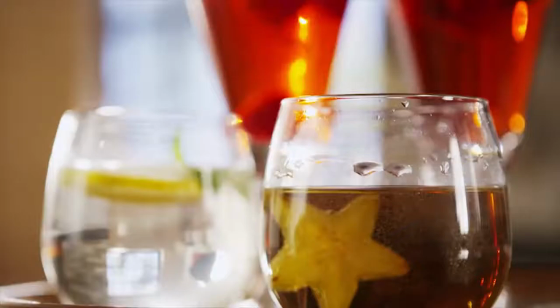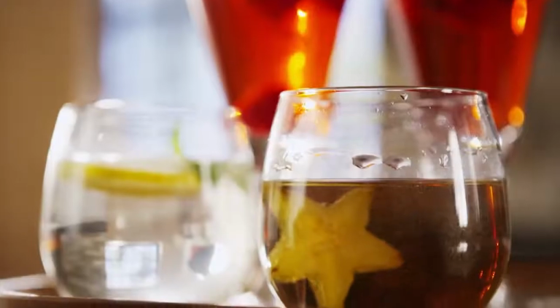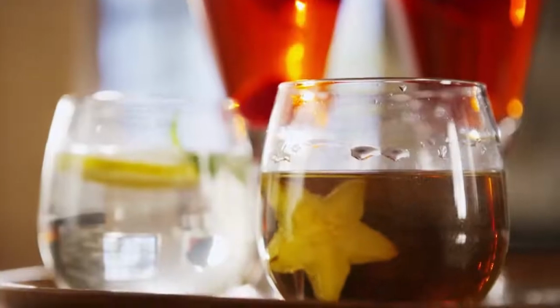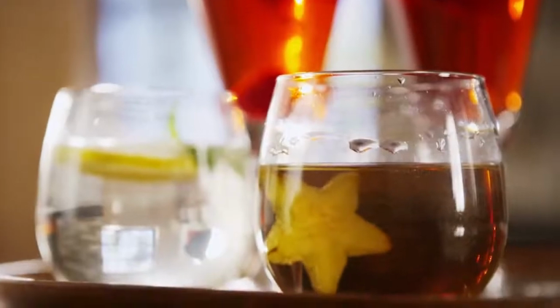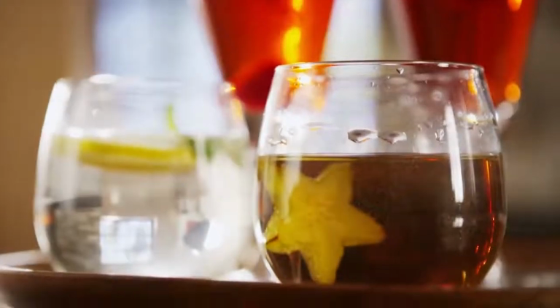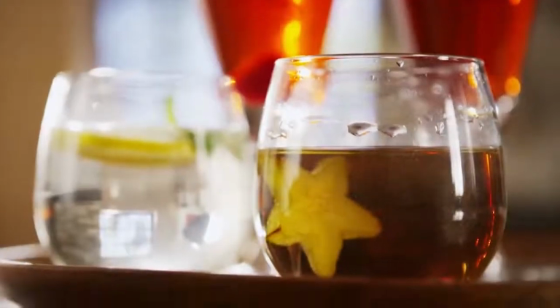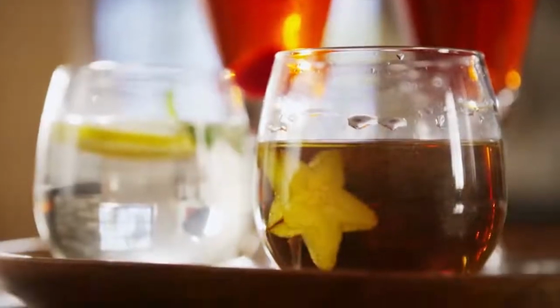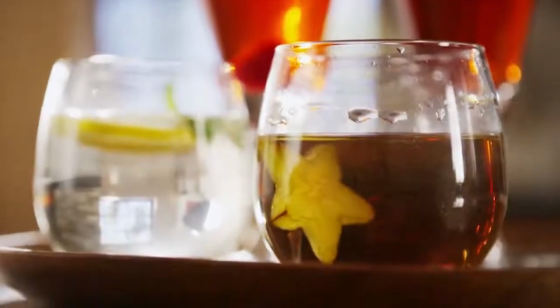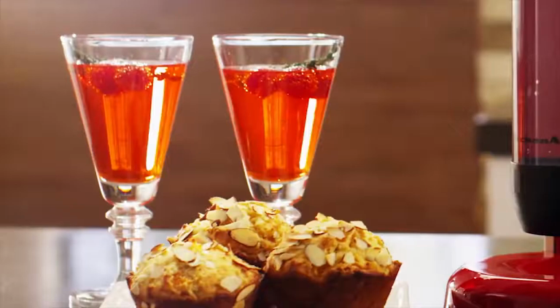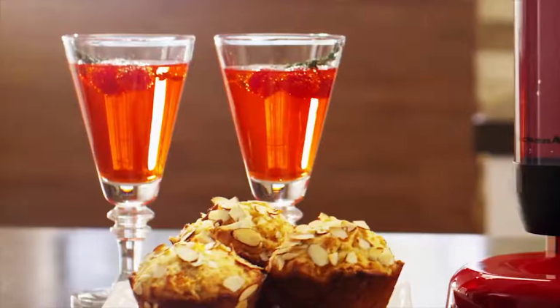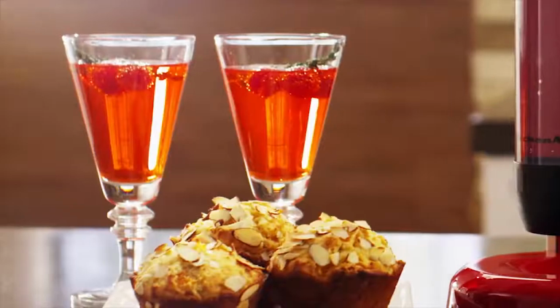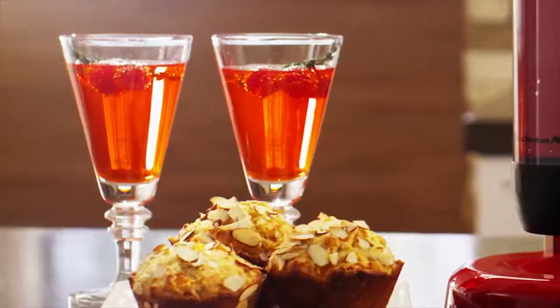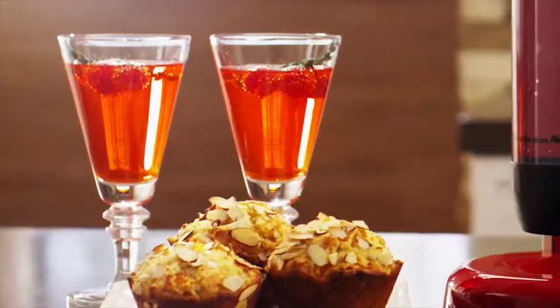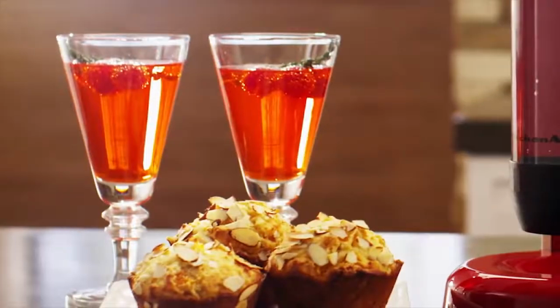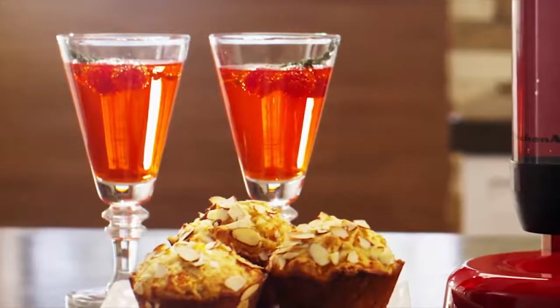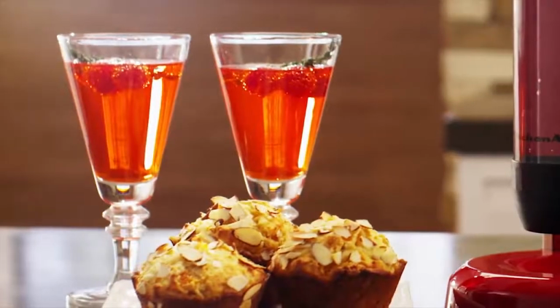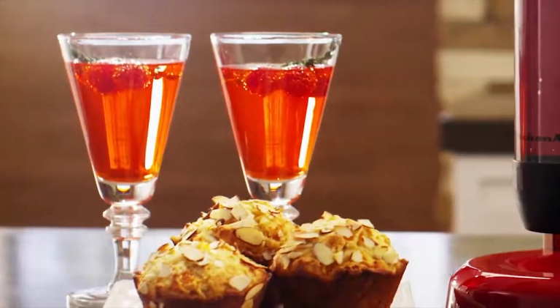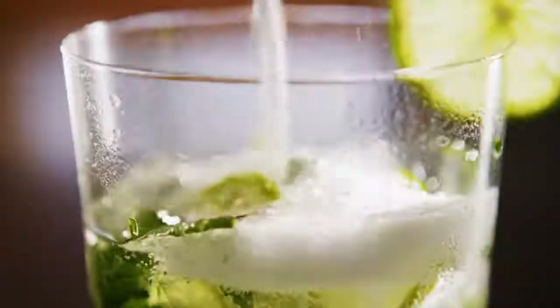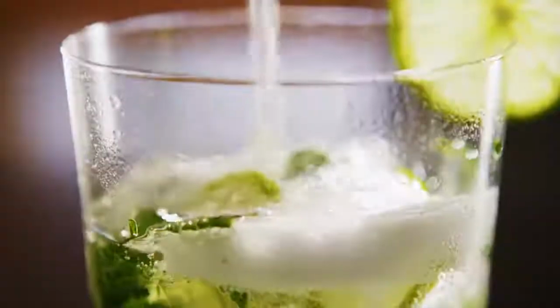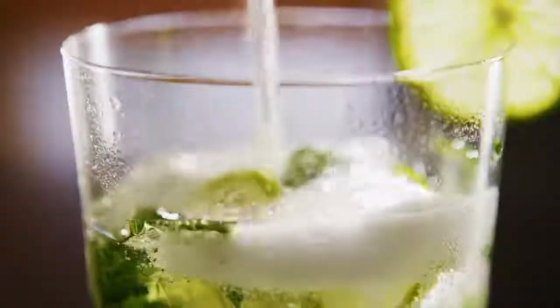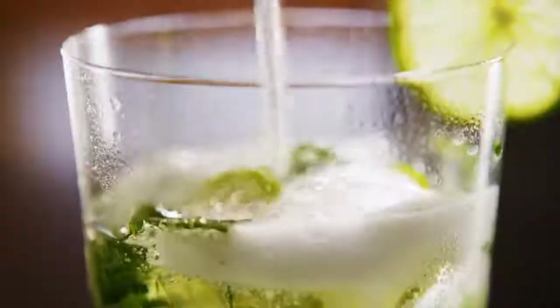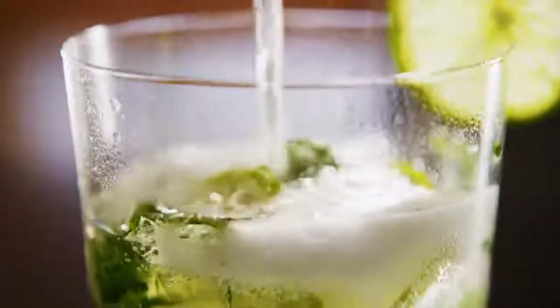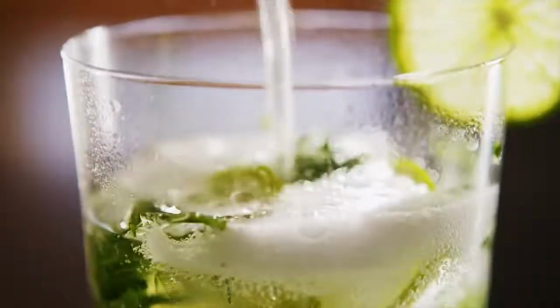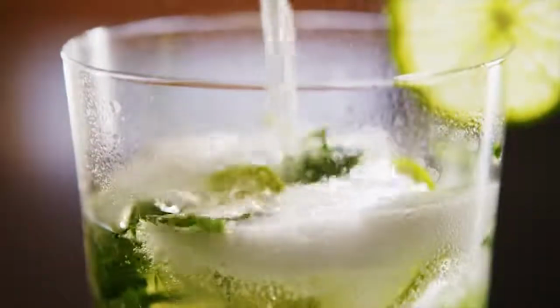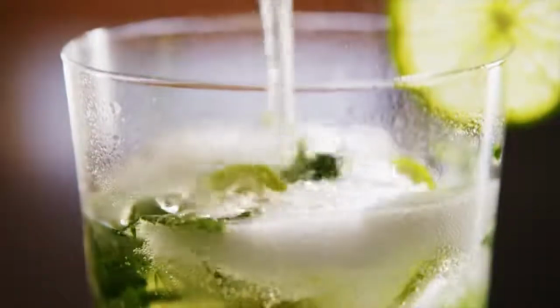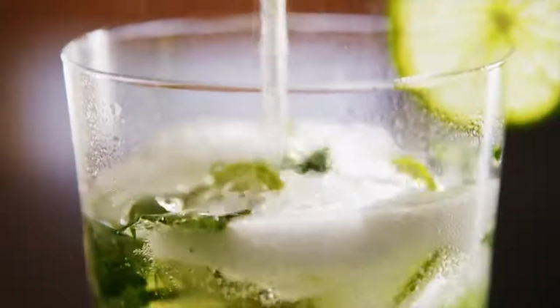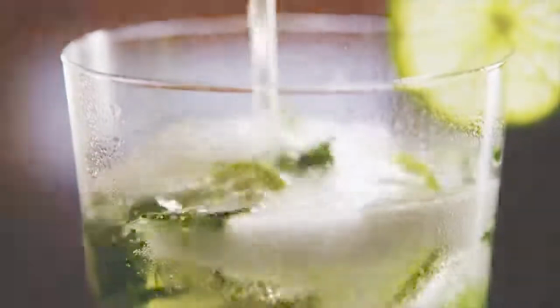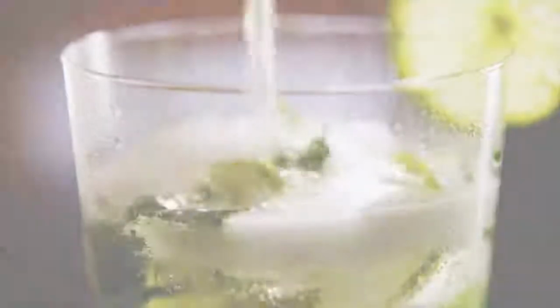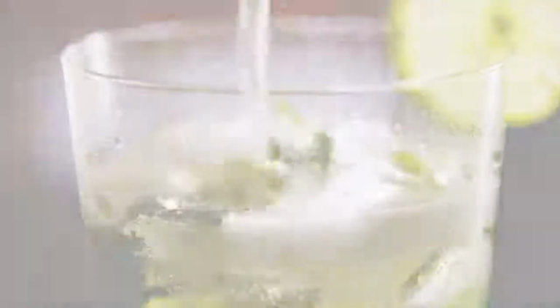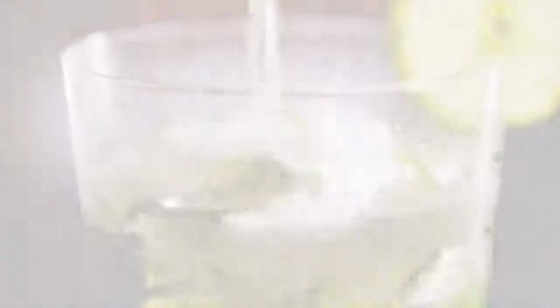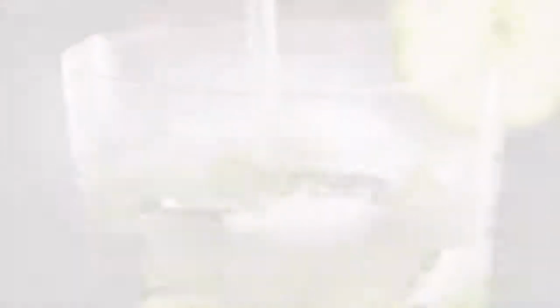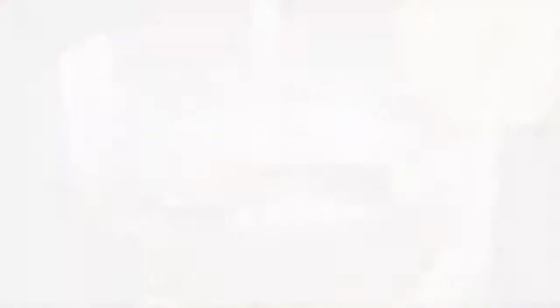Premium quality, exceptional results, and endless possibilities with KitchenAid.